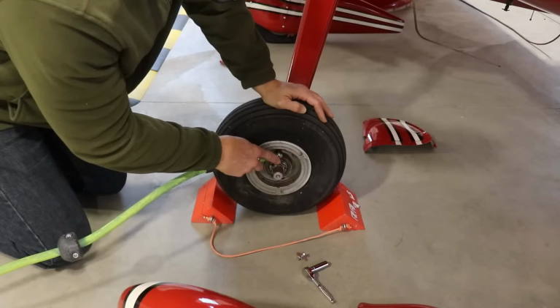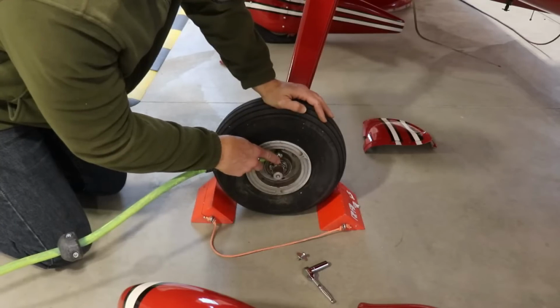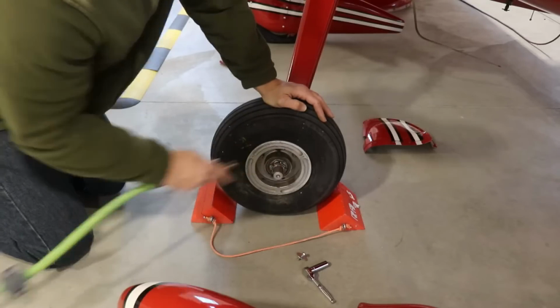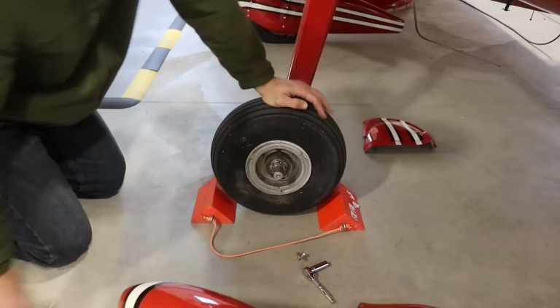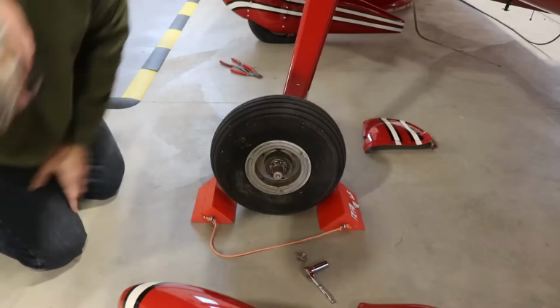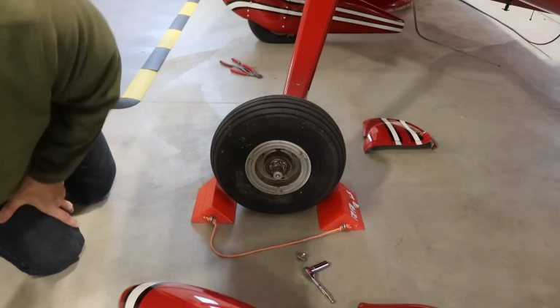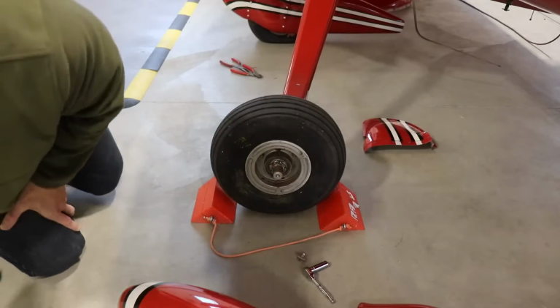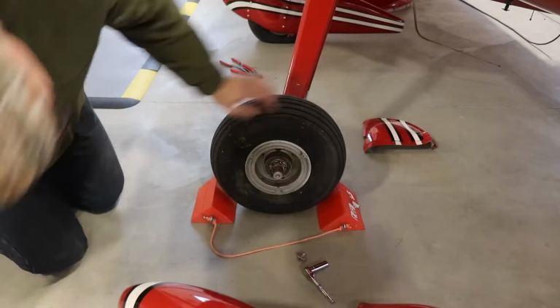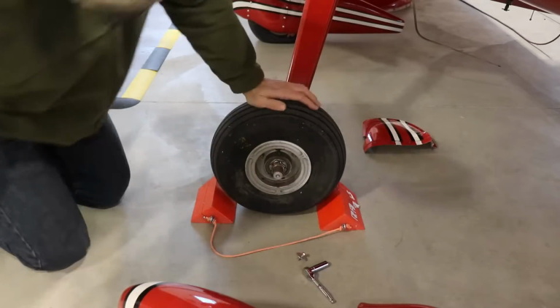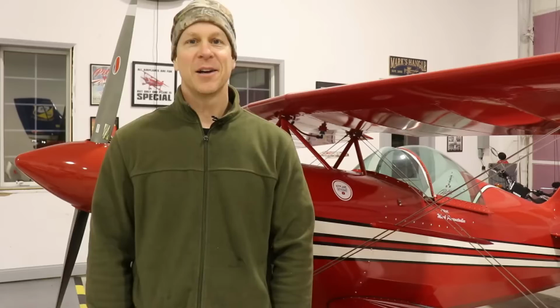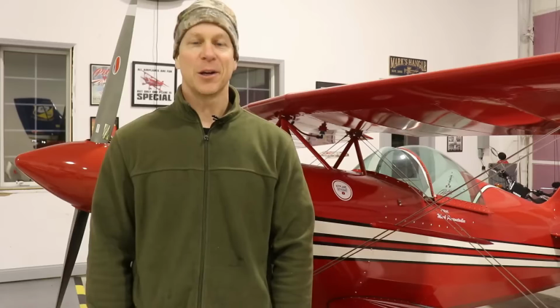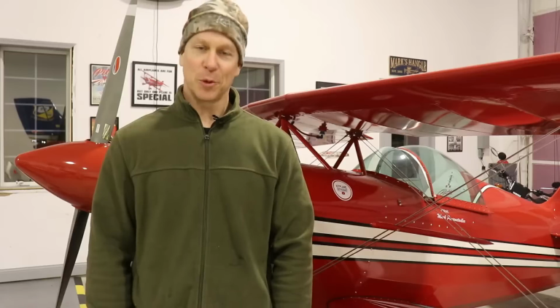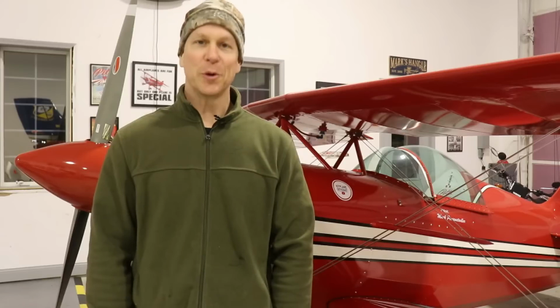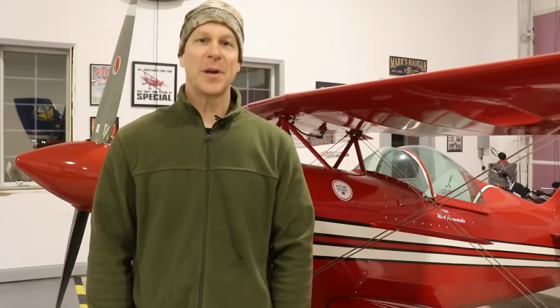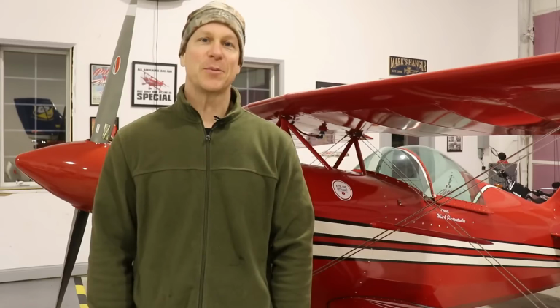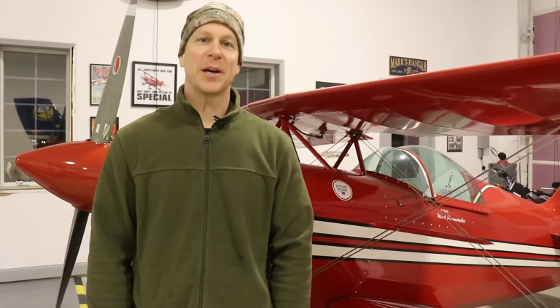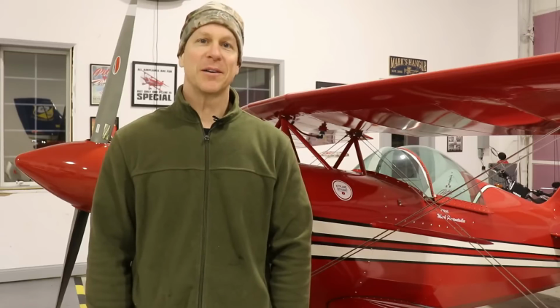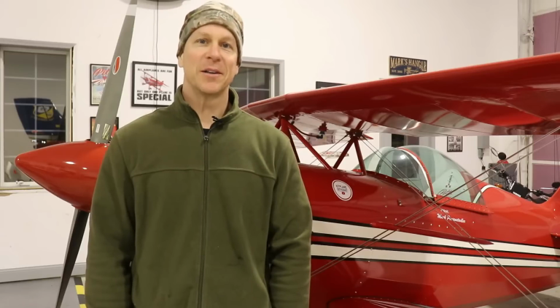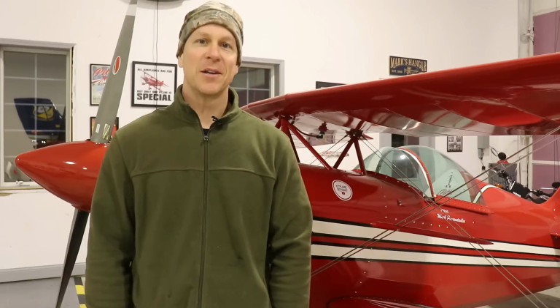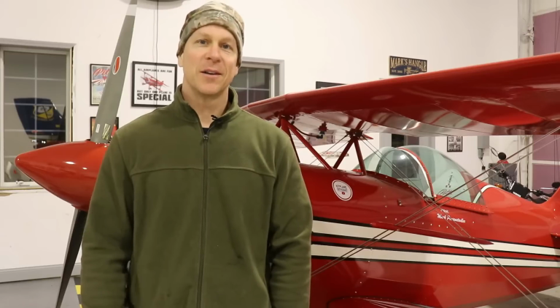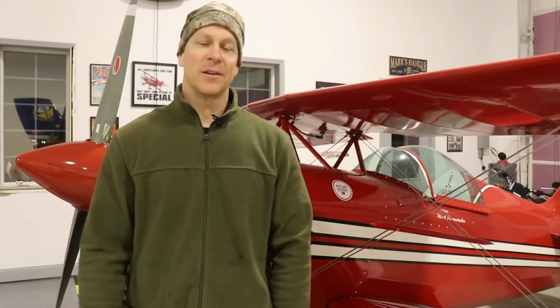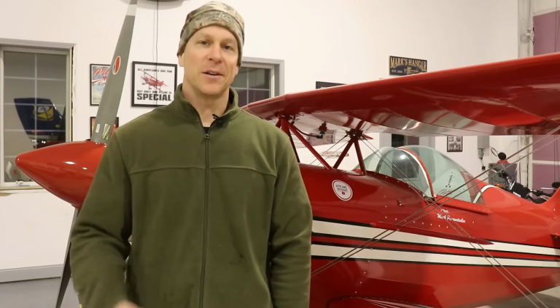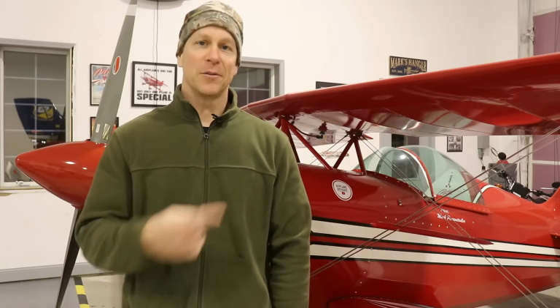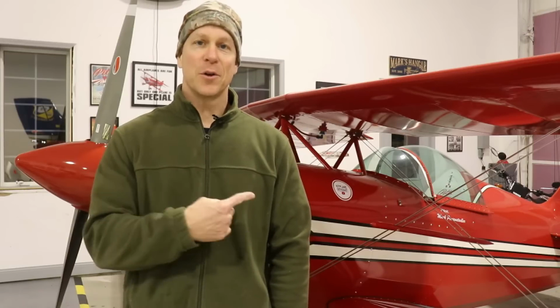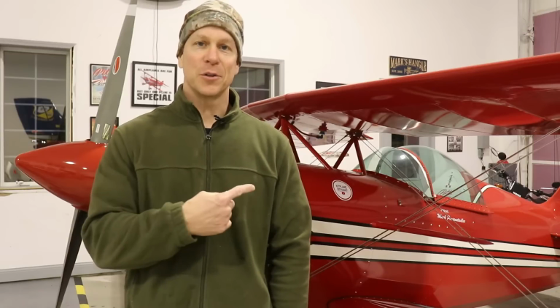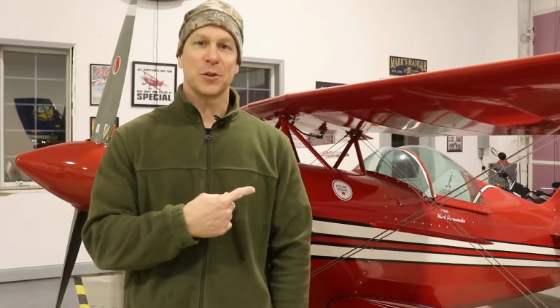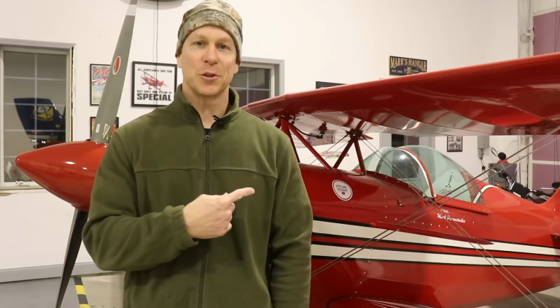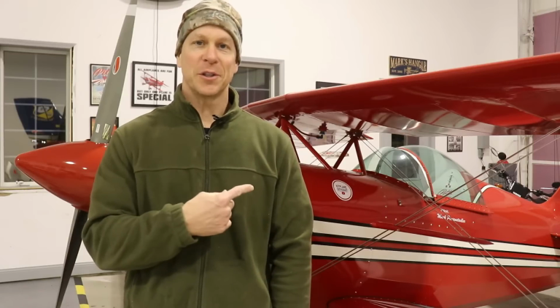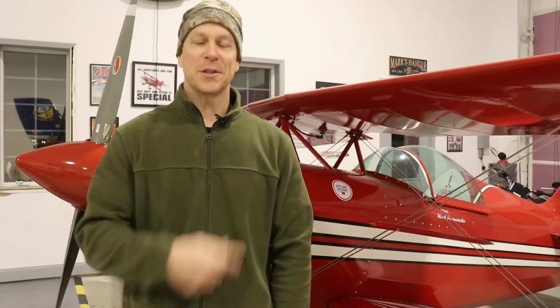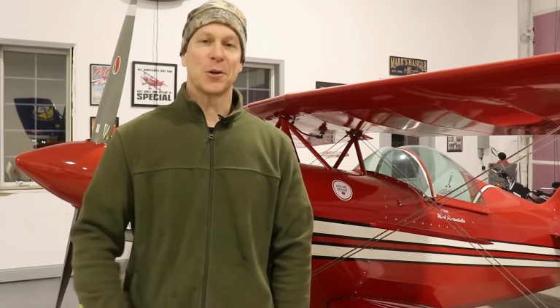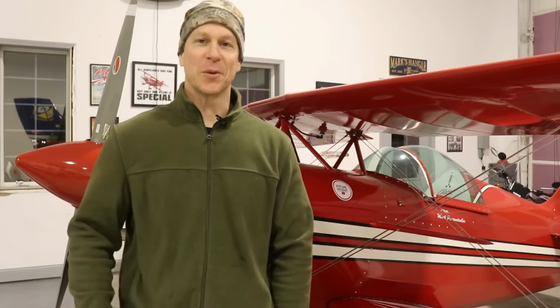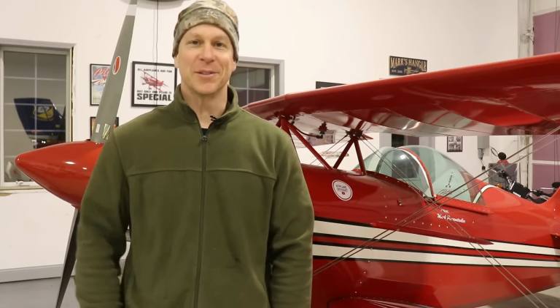Anyway, I put some air in the tires, got the wheel pants back on, and the surgery is now complete.